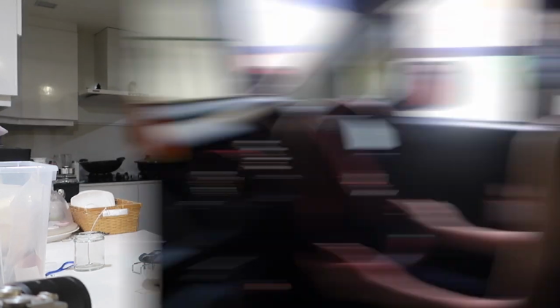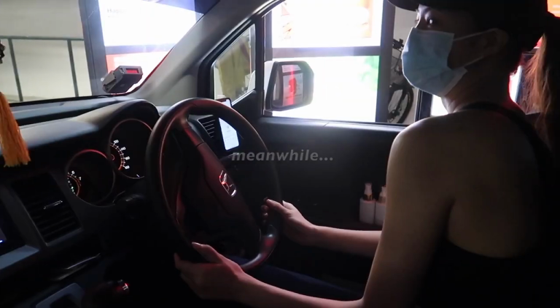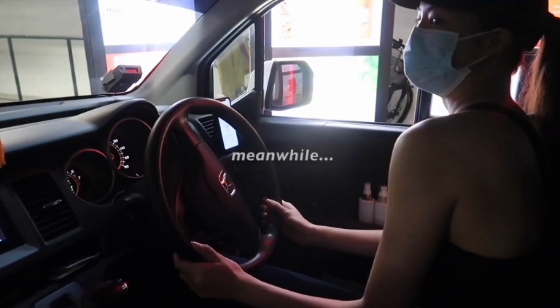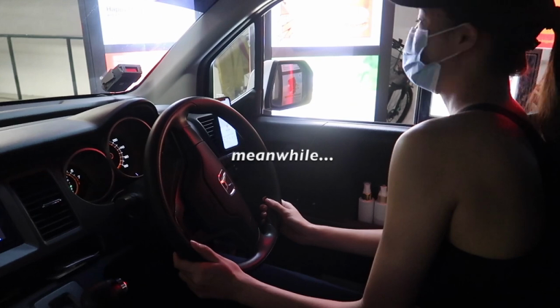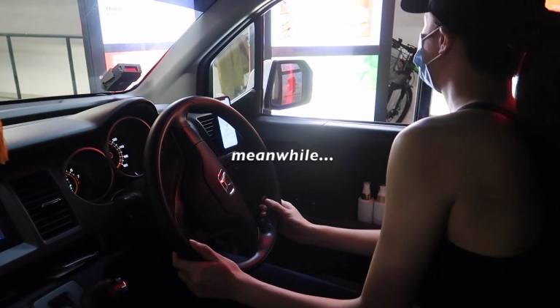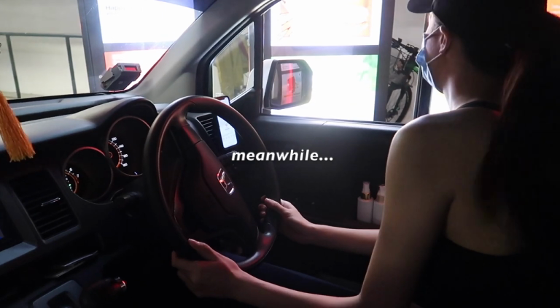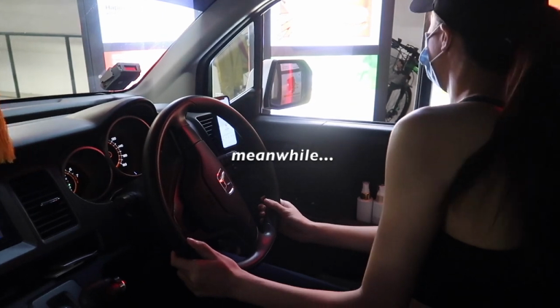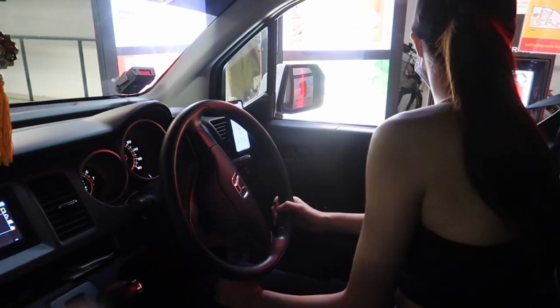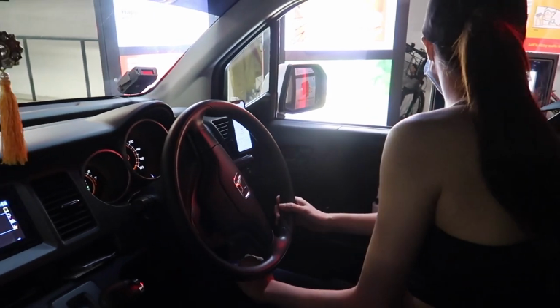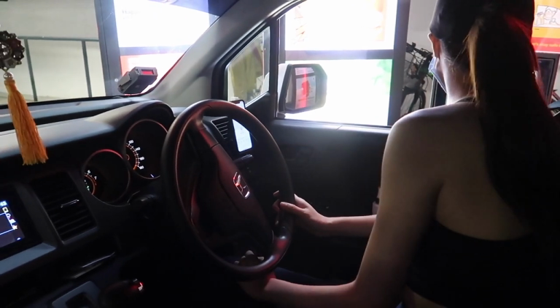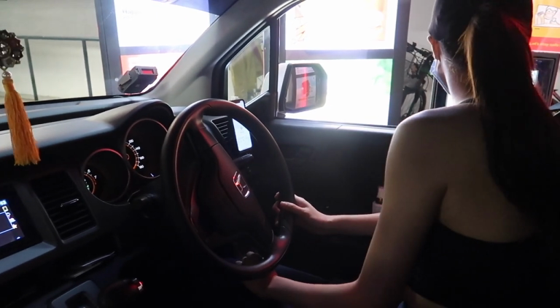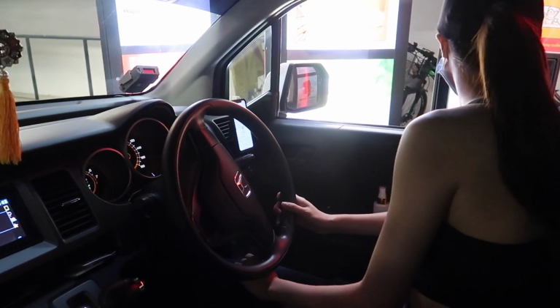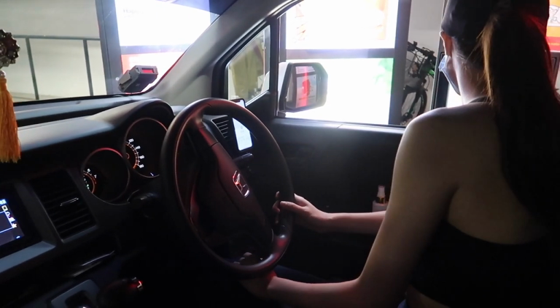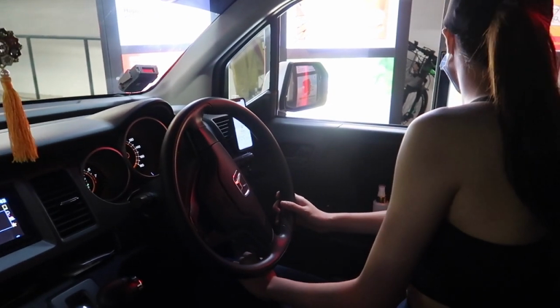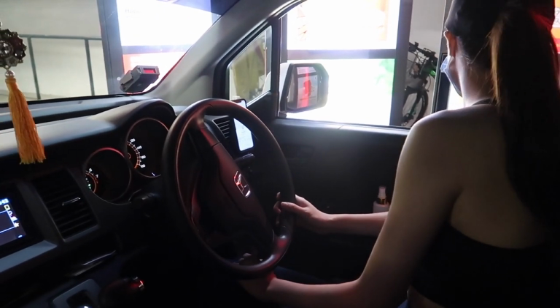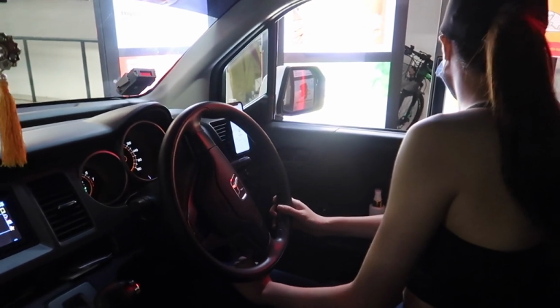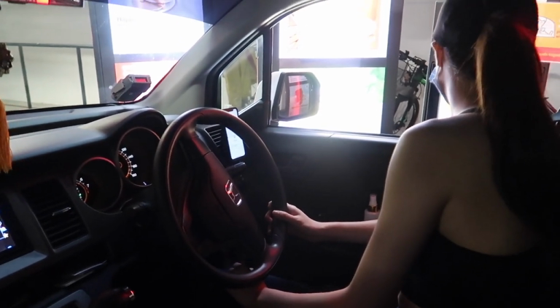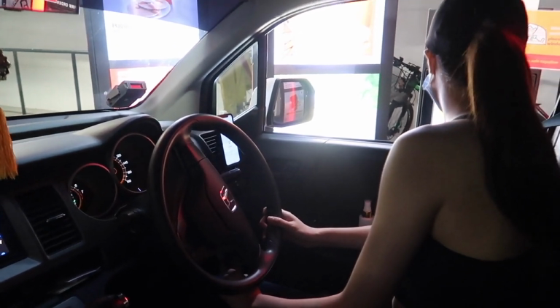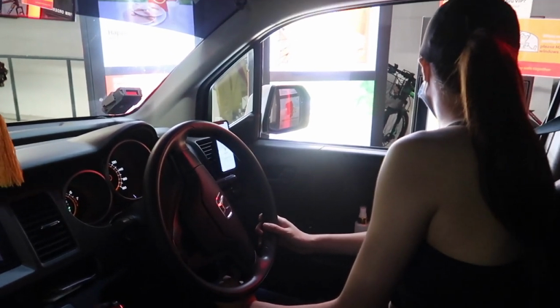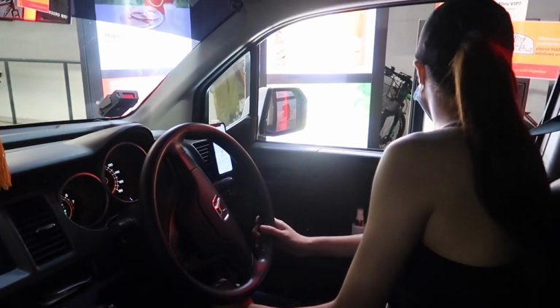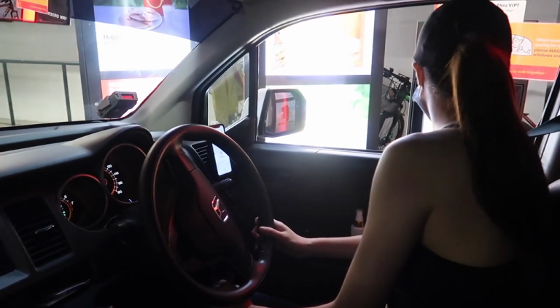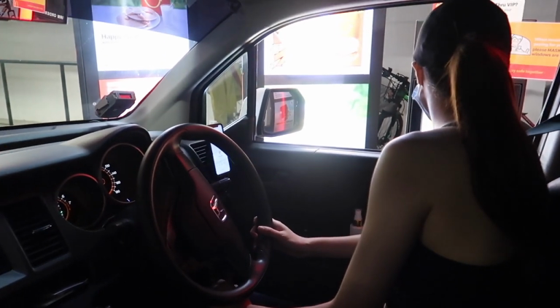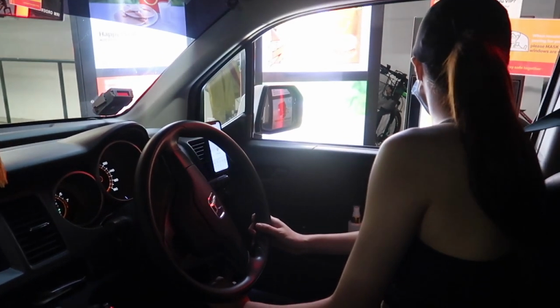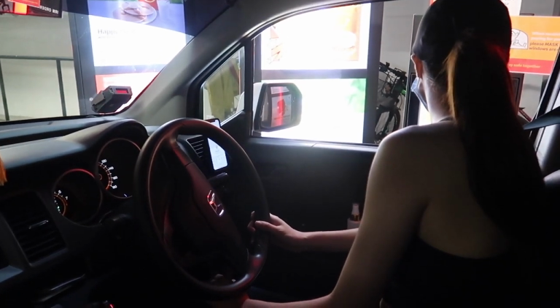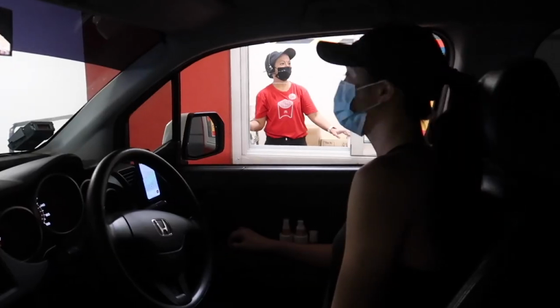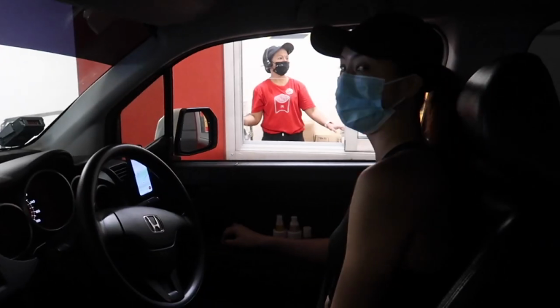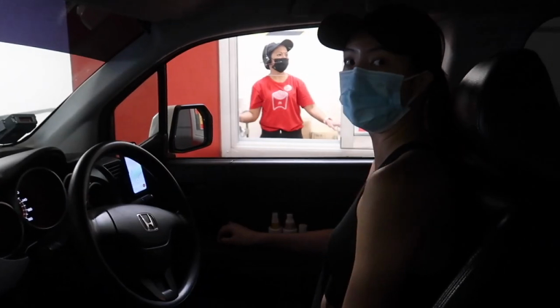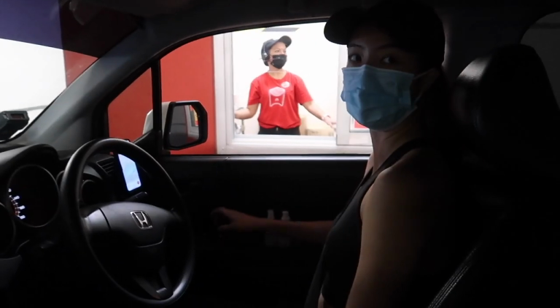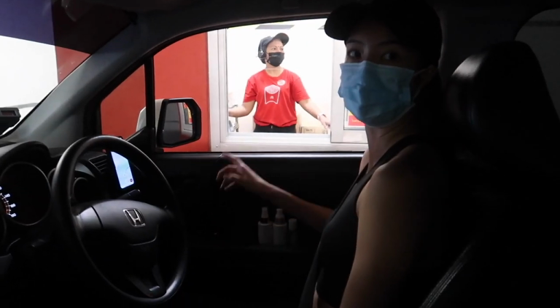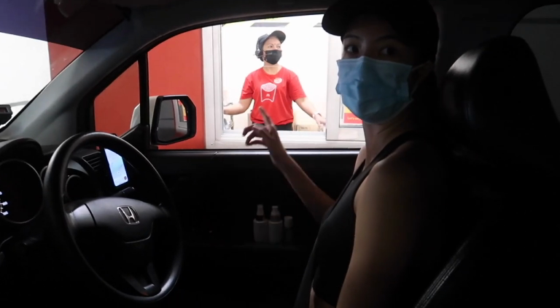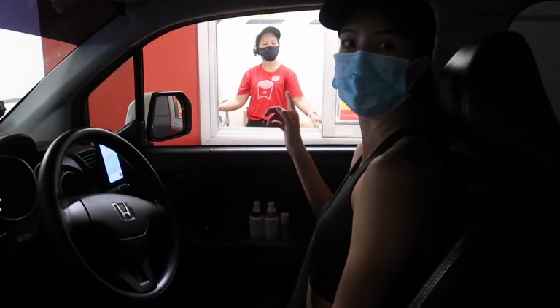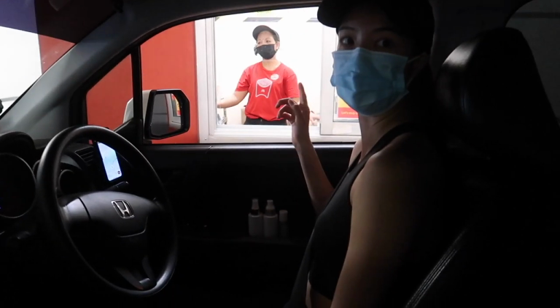Morning! Can I get one sausage with egg meal, with nothing? Oh god, they have a kumbaya belt.